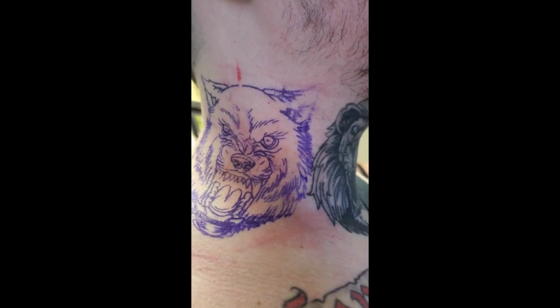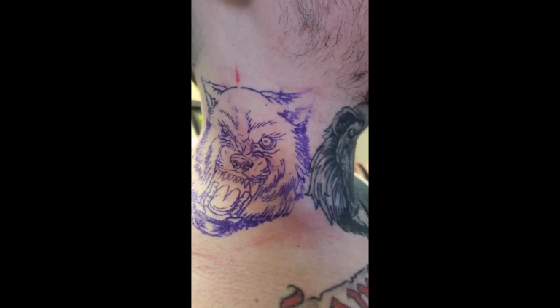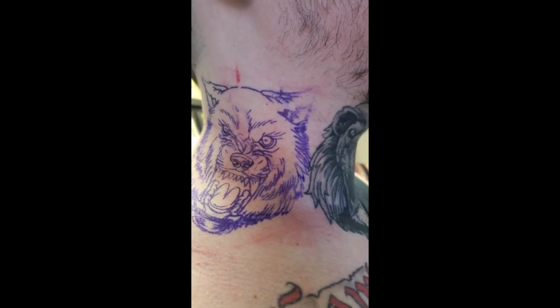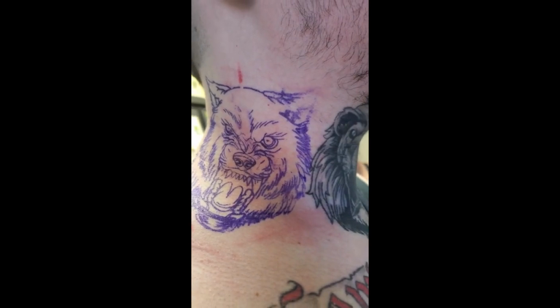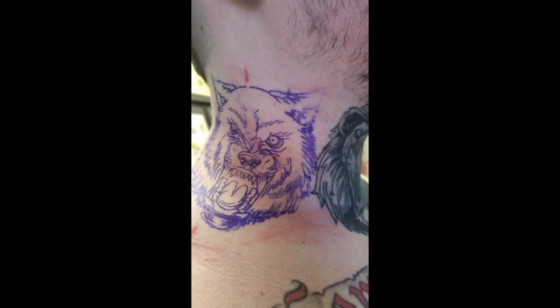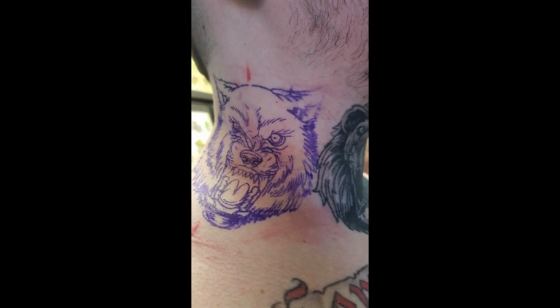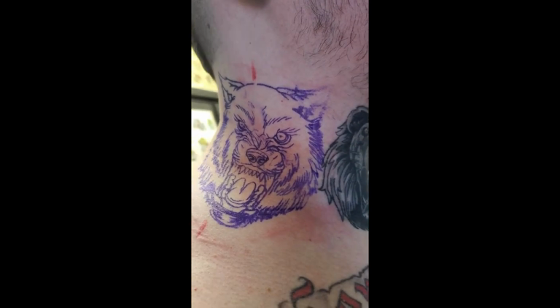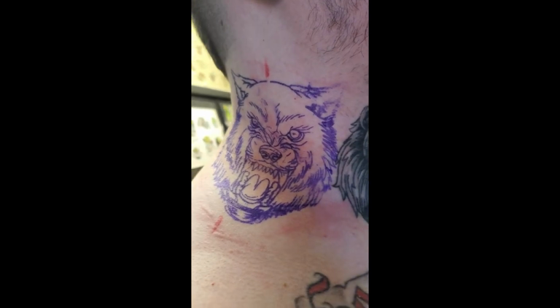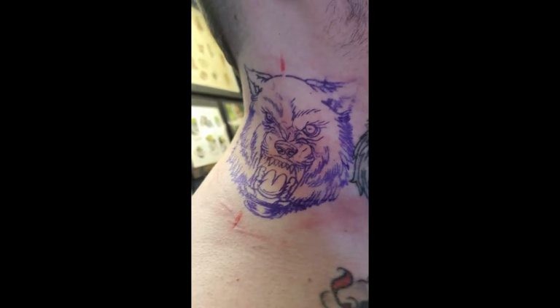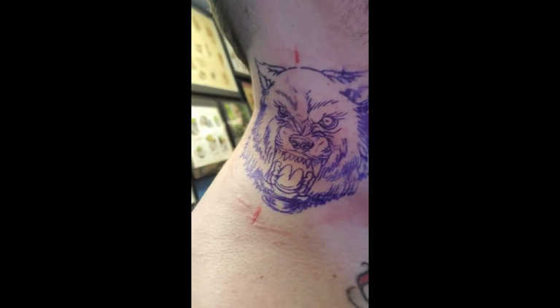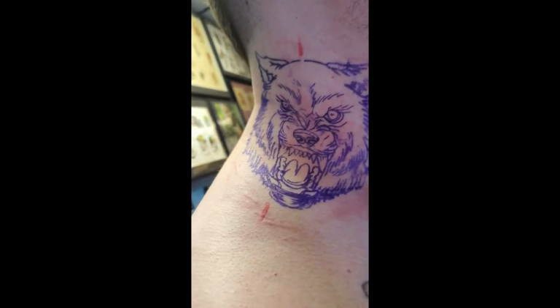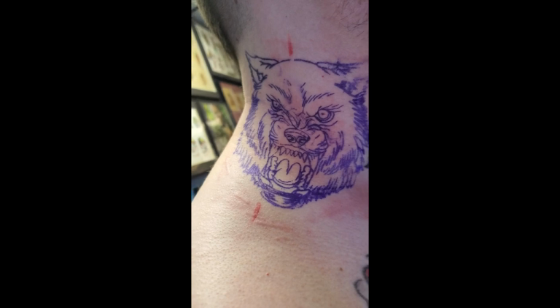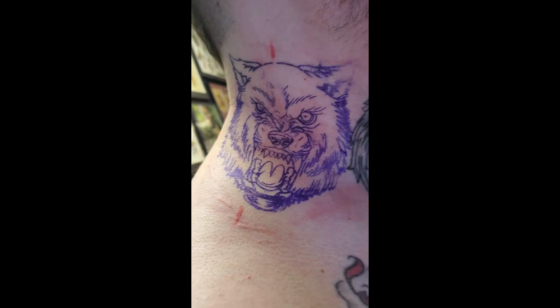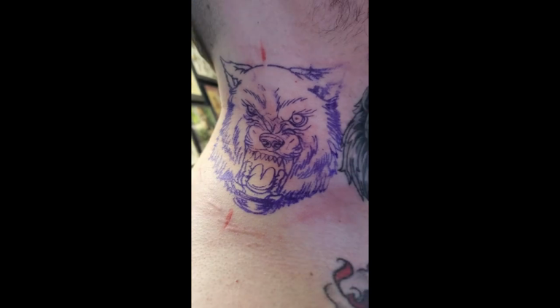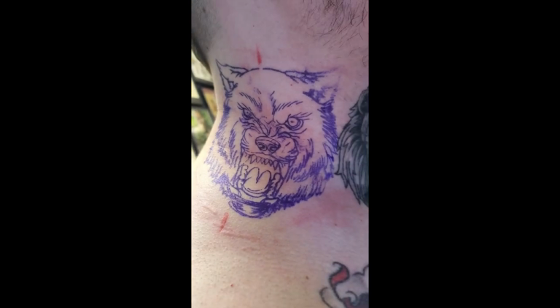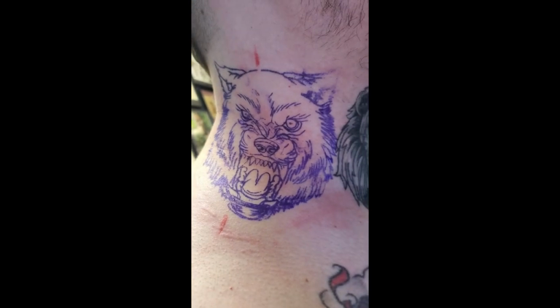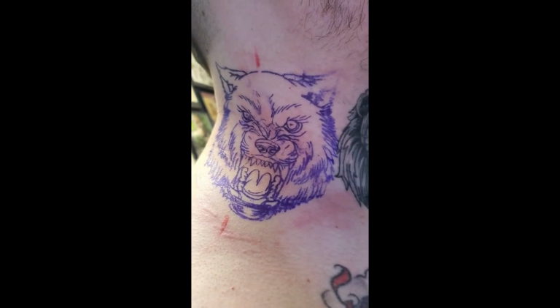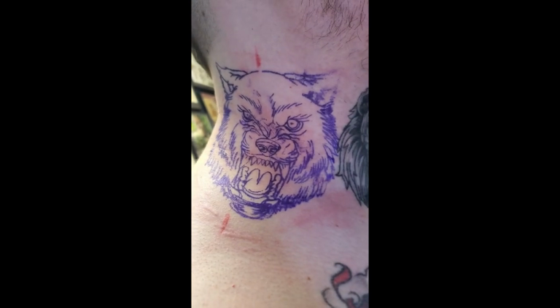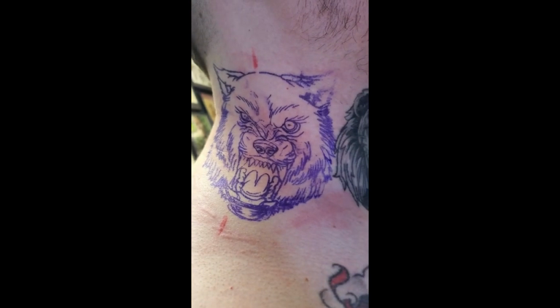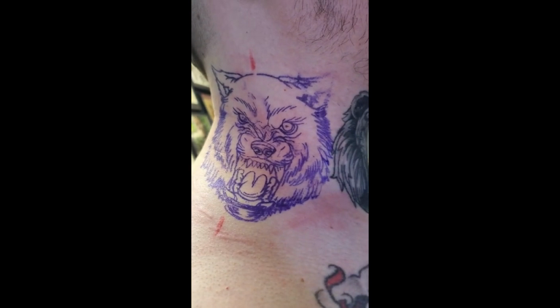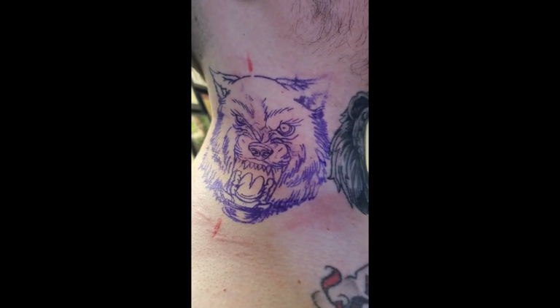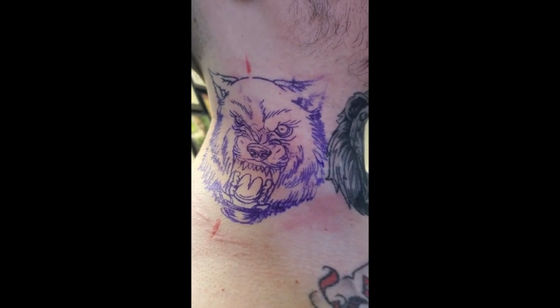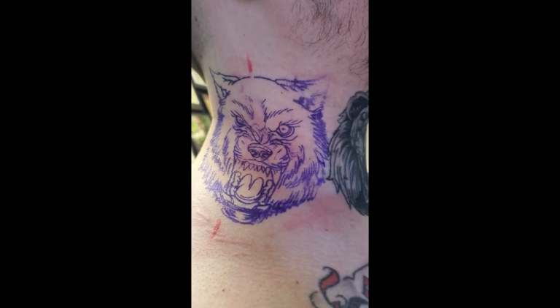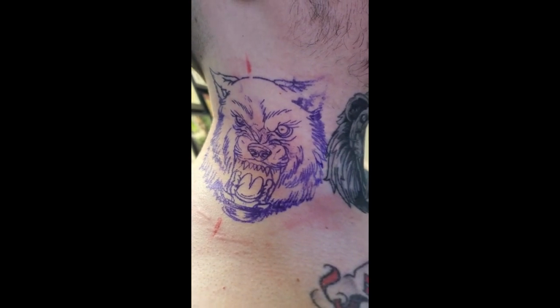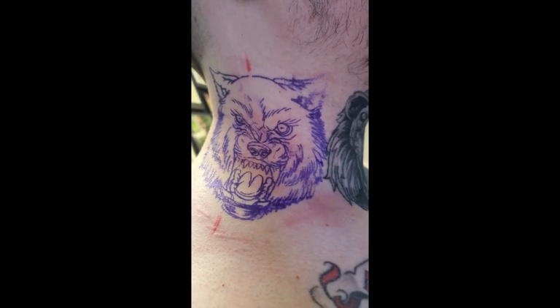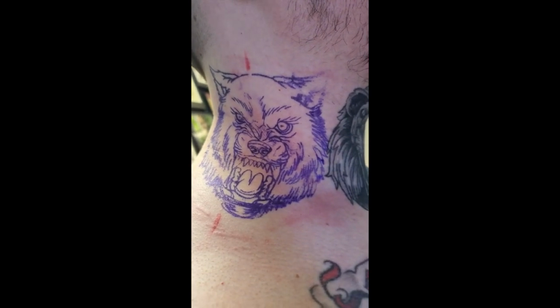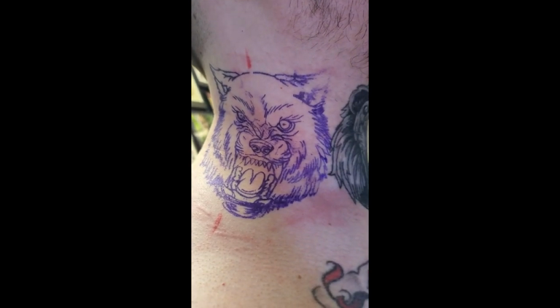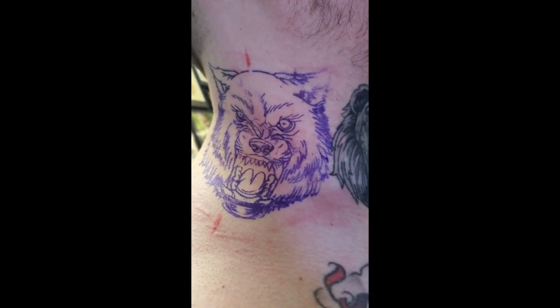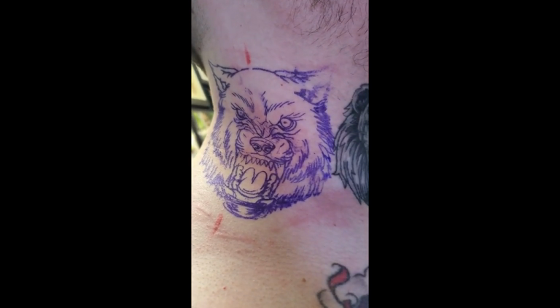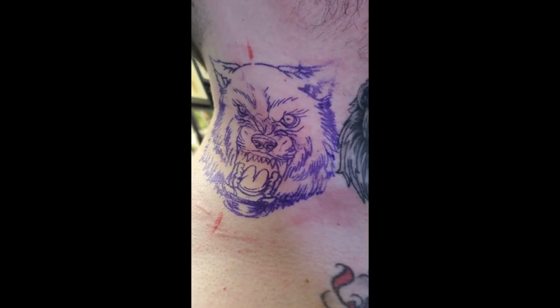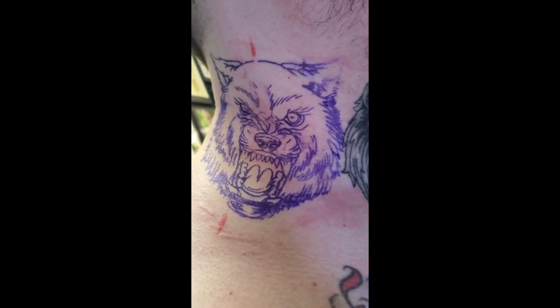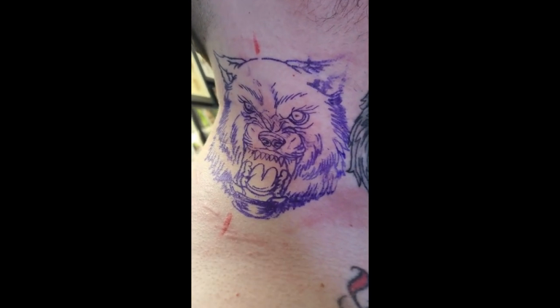We're going to be getting the line work done. It's going to be done in black and gray and color, so it's going to turn out really nice.